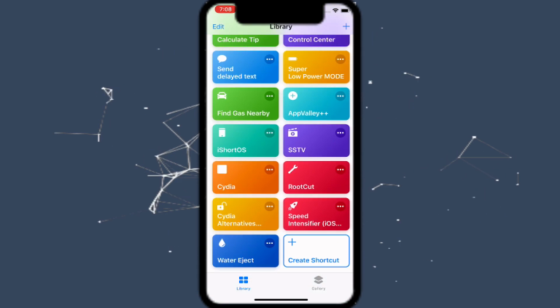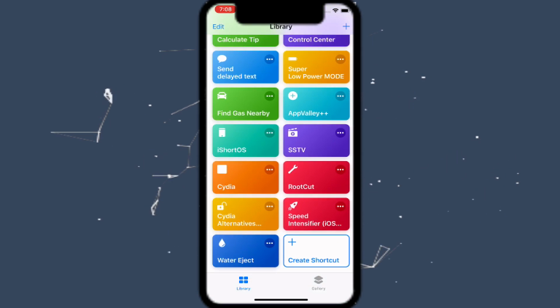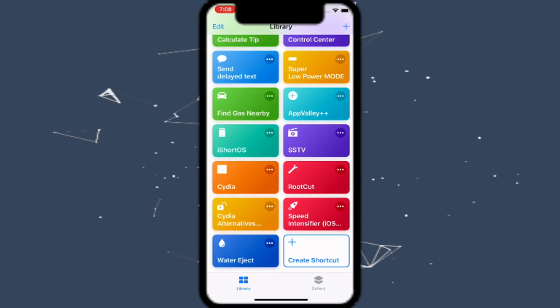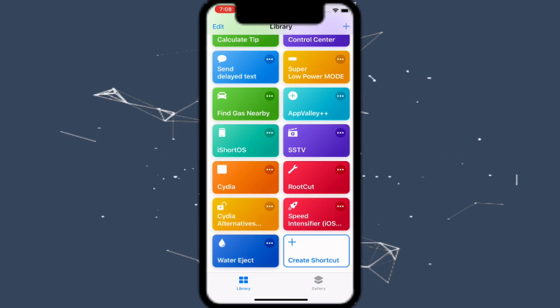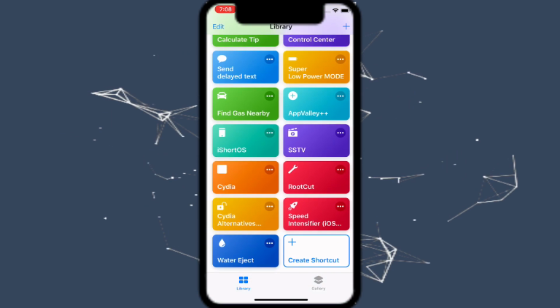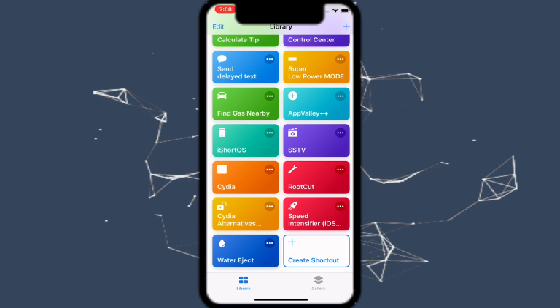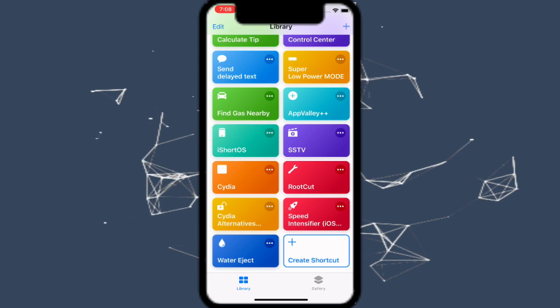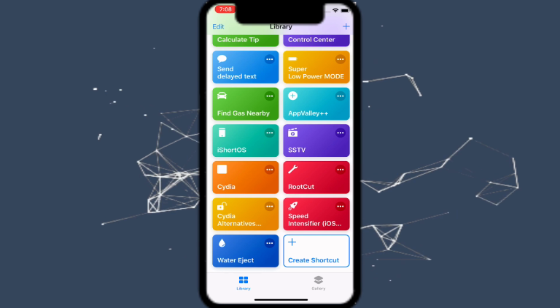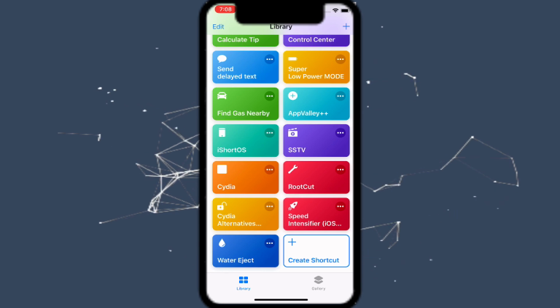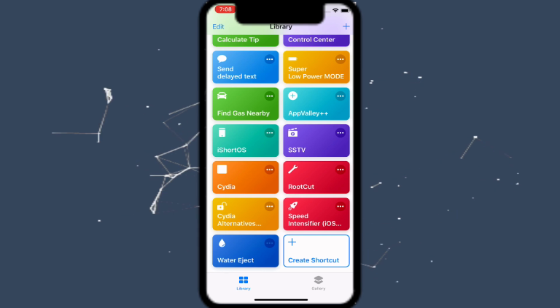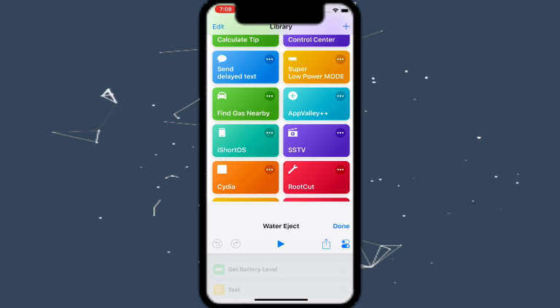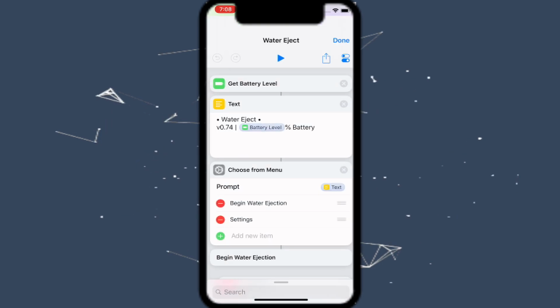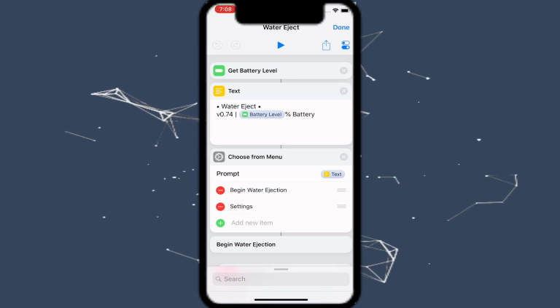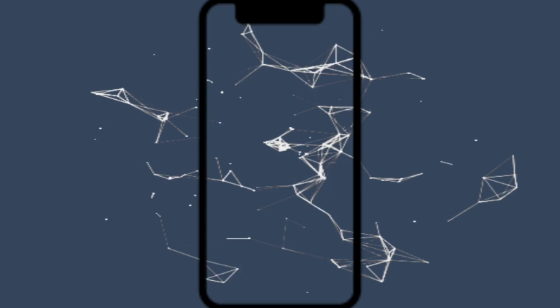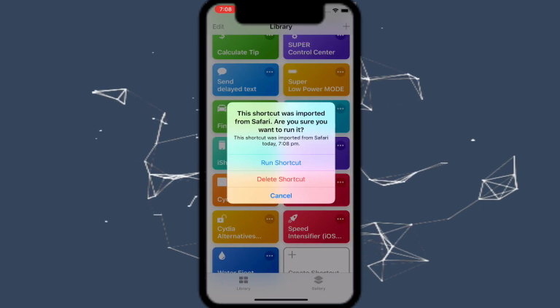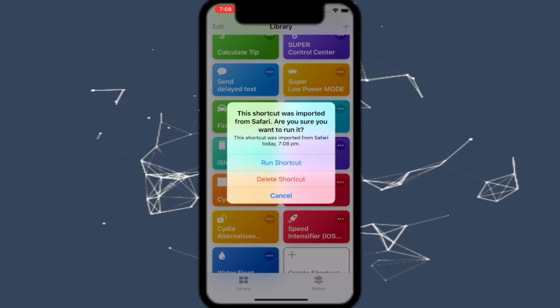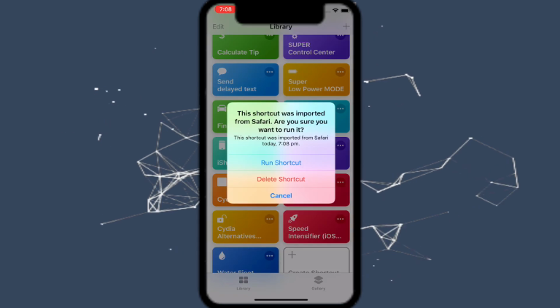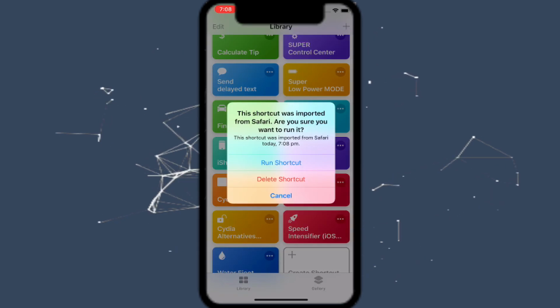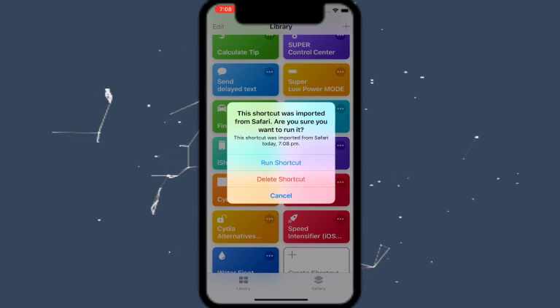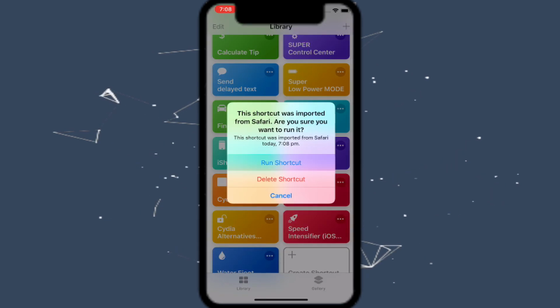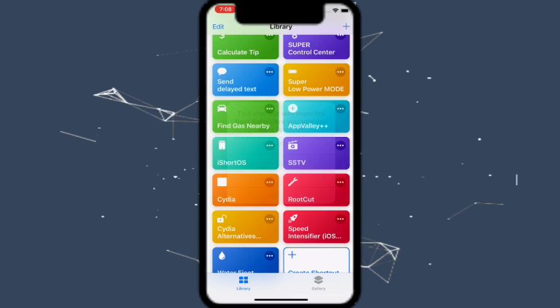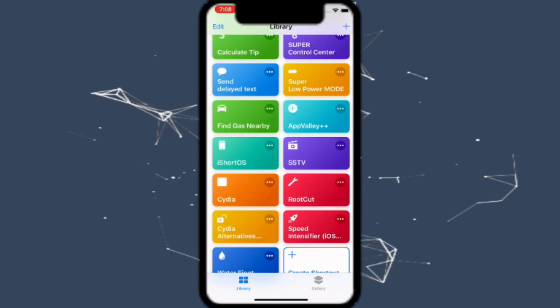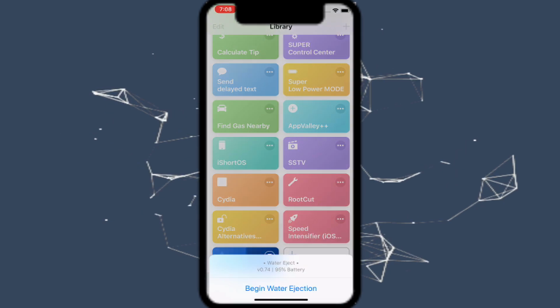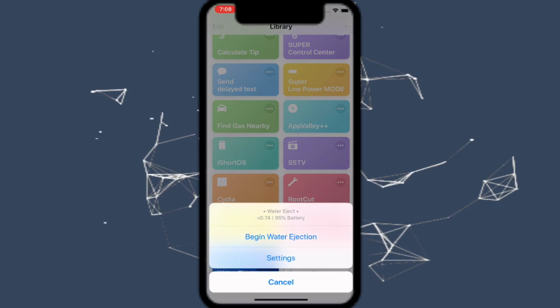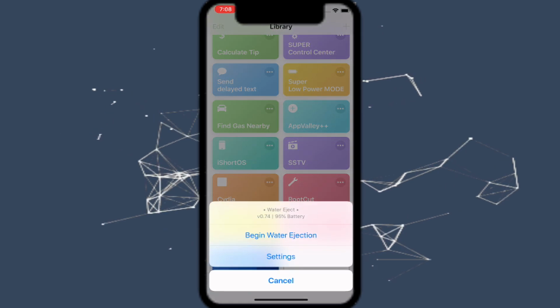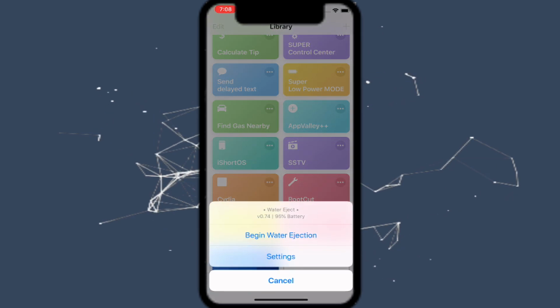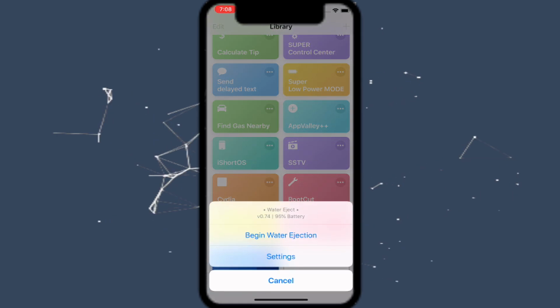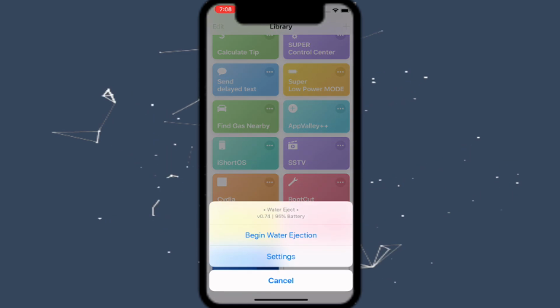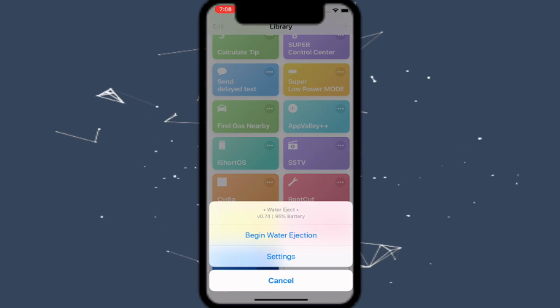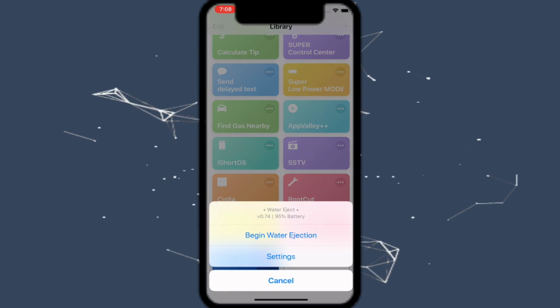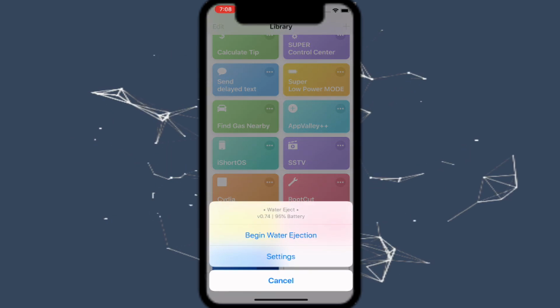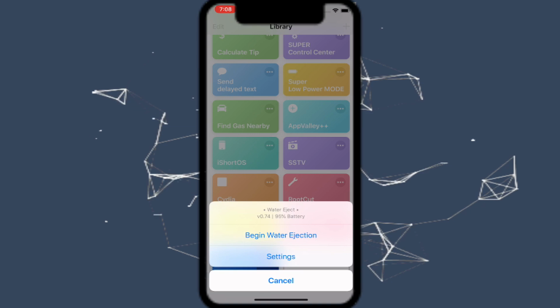Once you're there, scroll down and you'll see 'Water Eject.' Tap on it and then tap on 'Run Shortcut.' It's then going to say 'Begin Water Eject.'